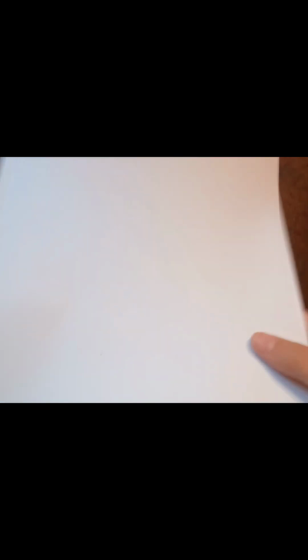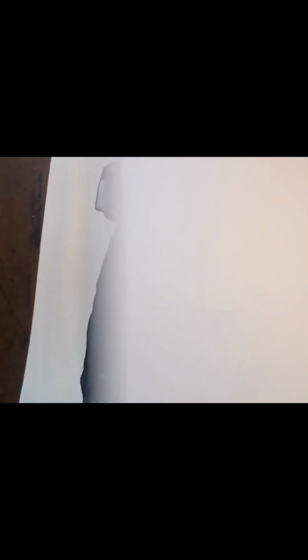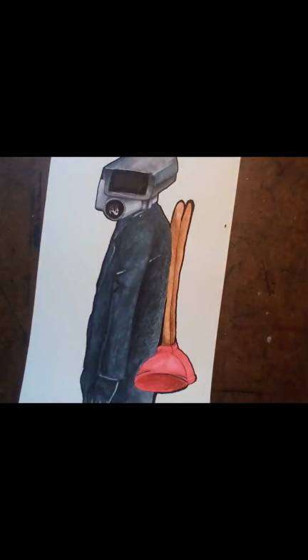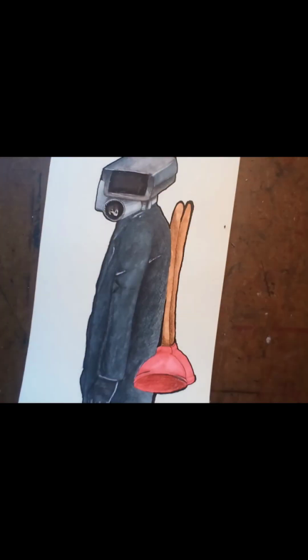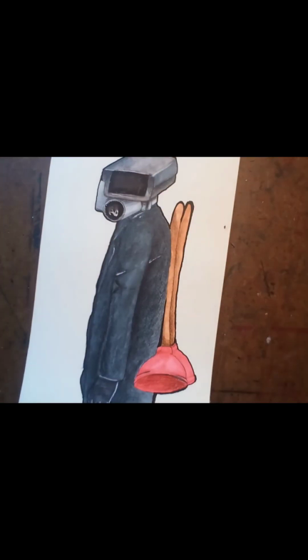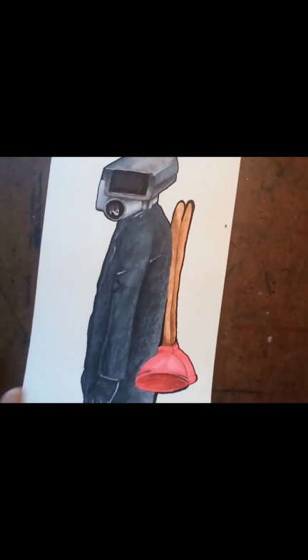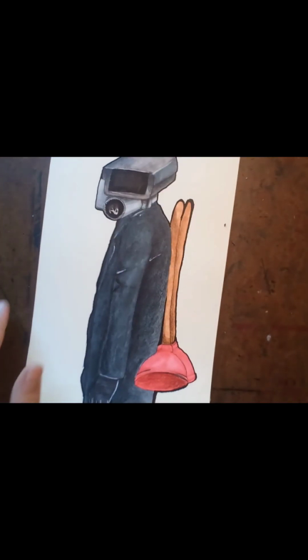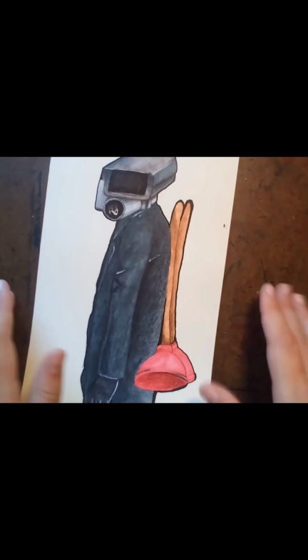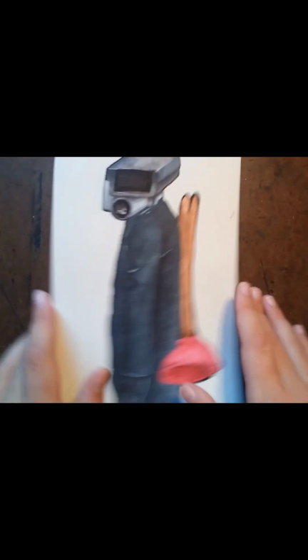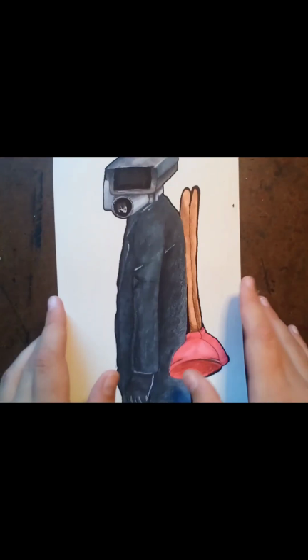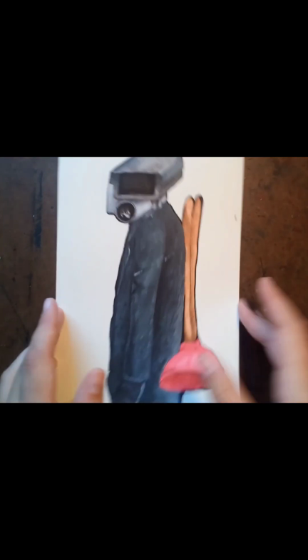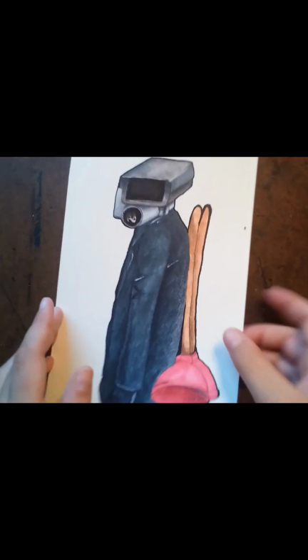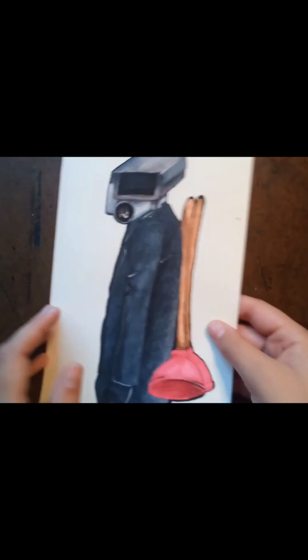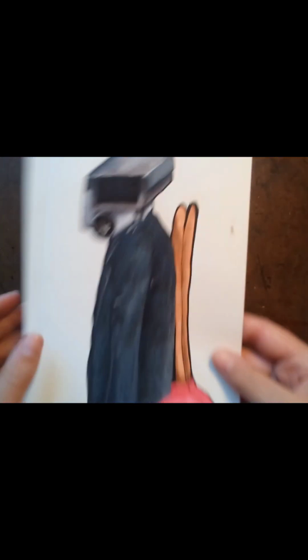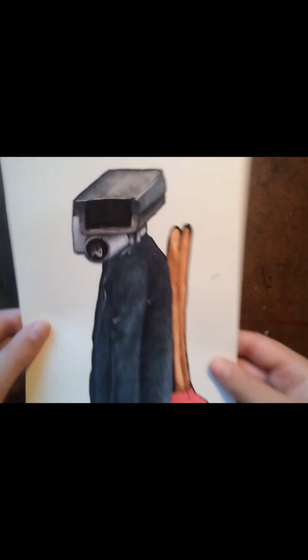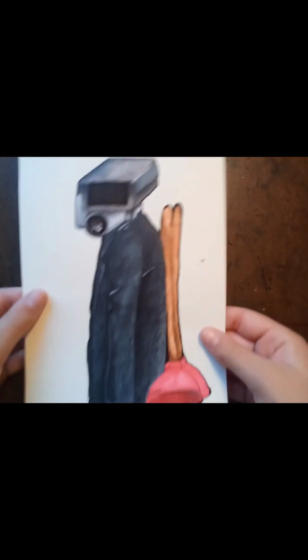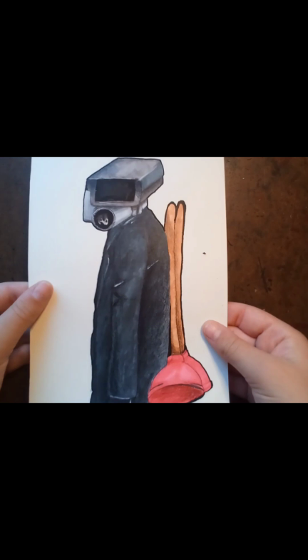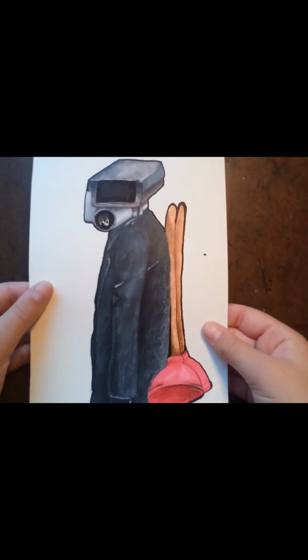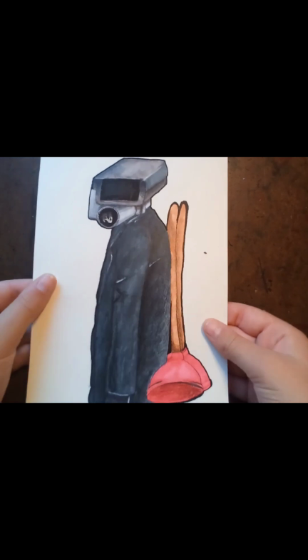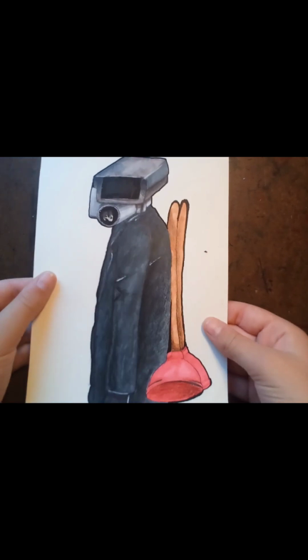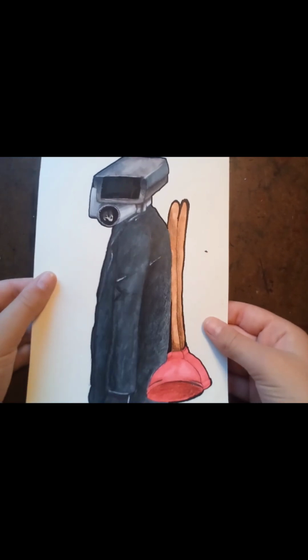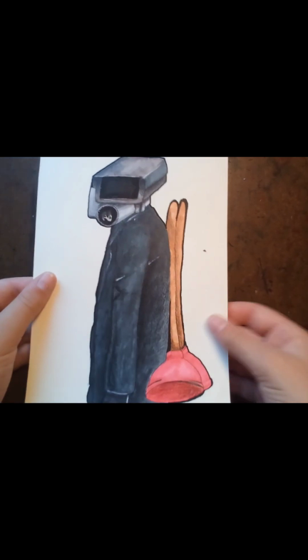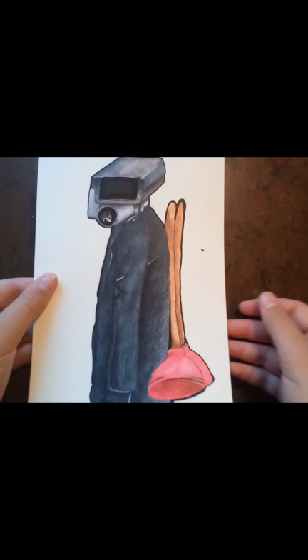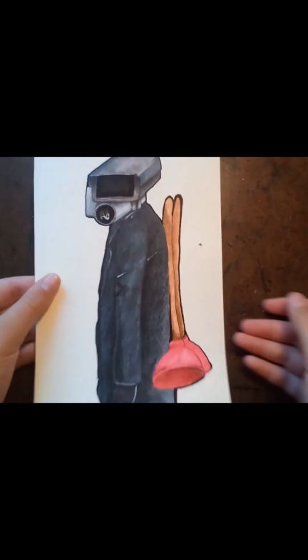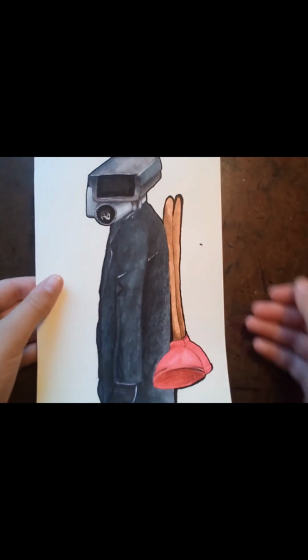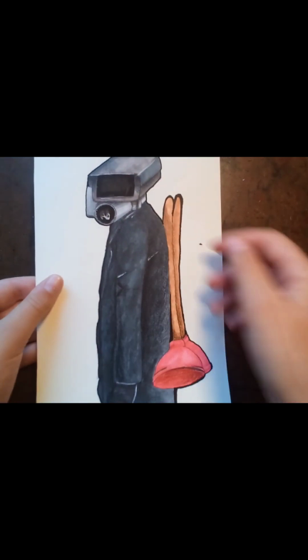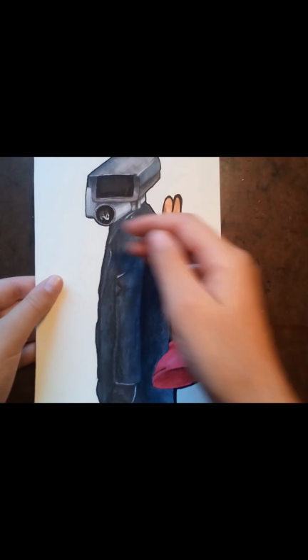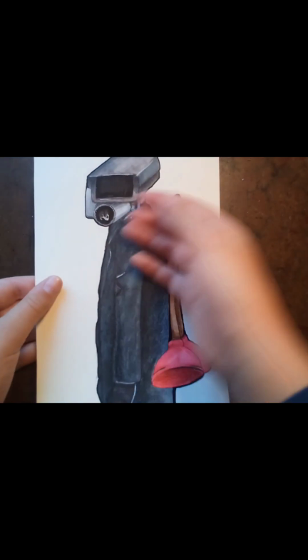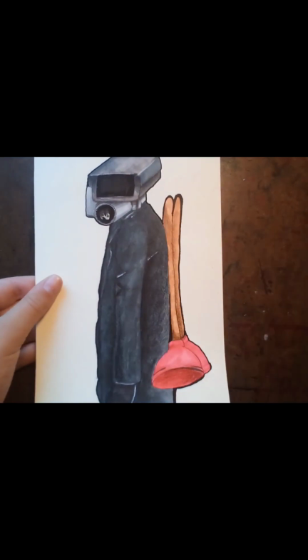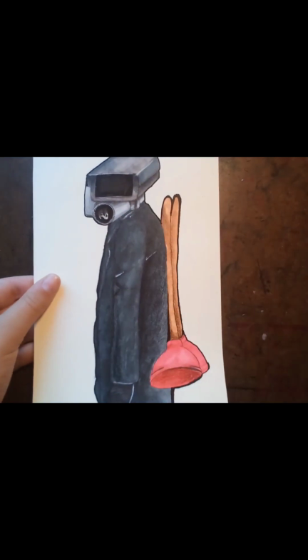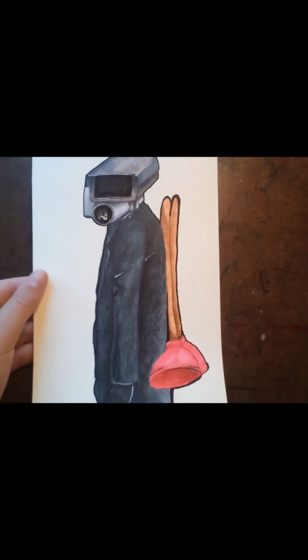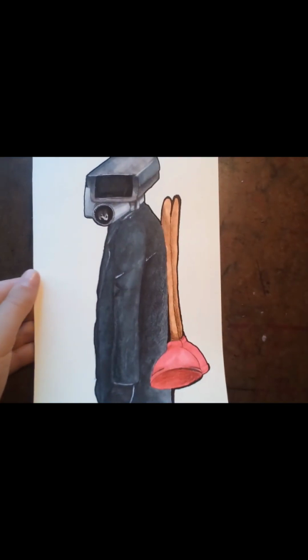So this is it — fully colored in right here. Now I'm going to show you how I did it.